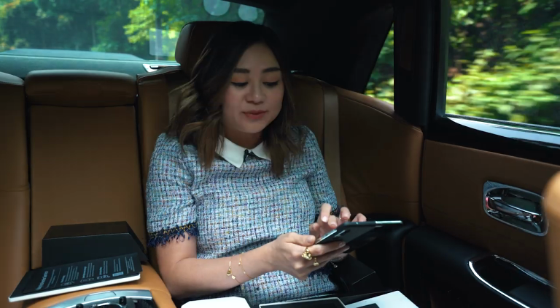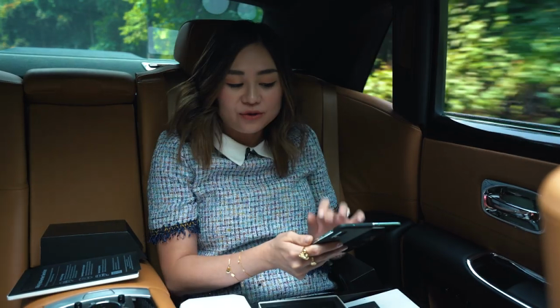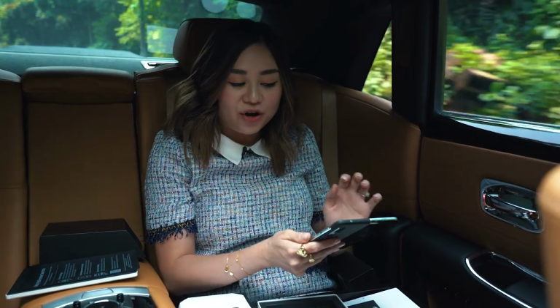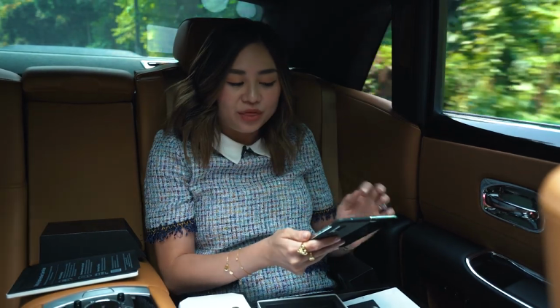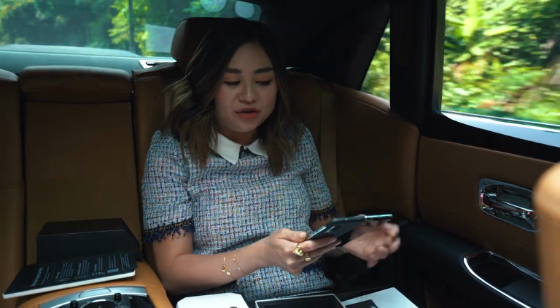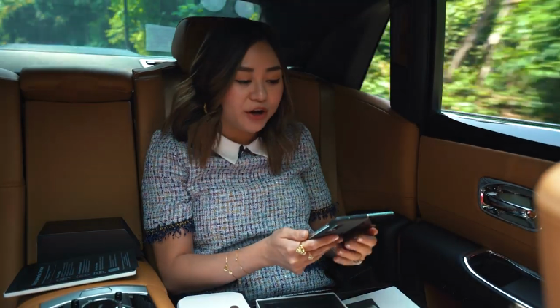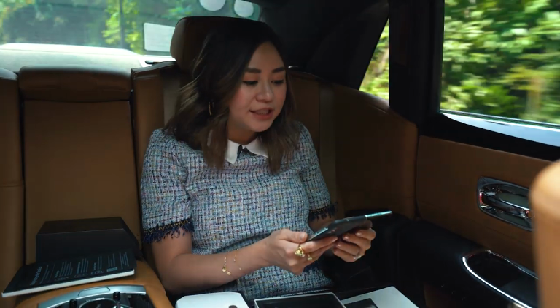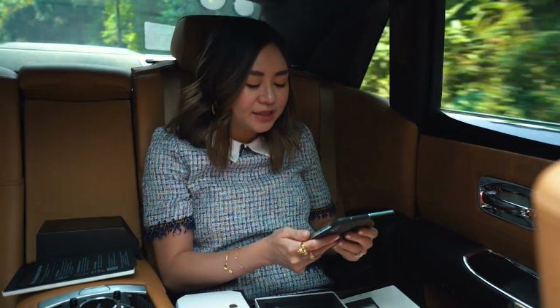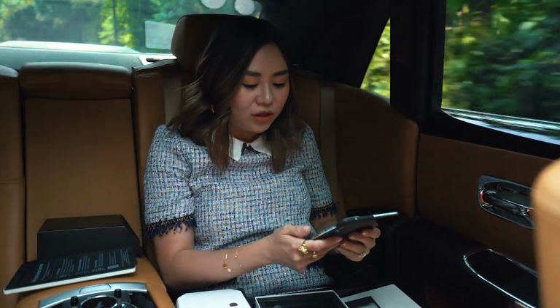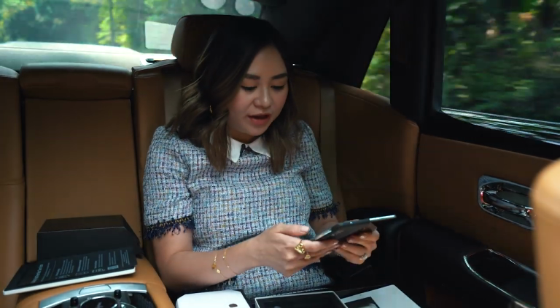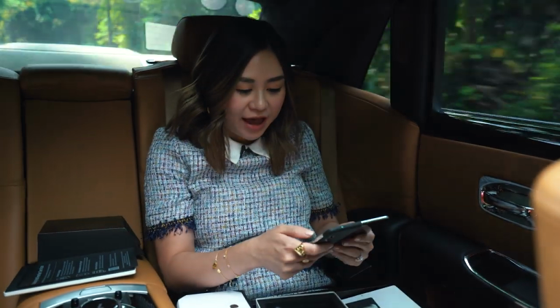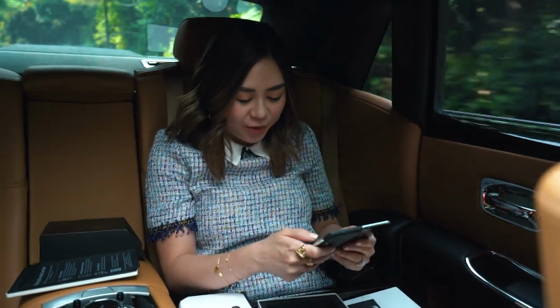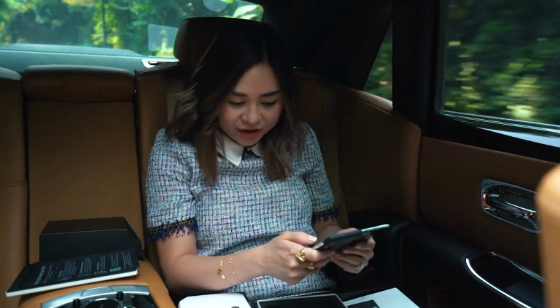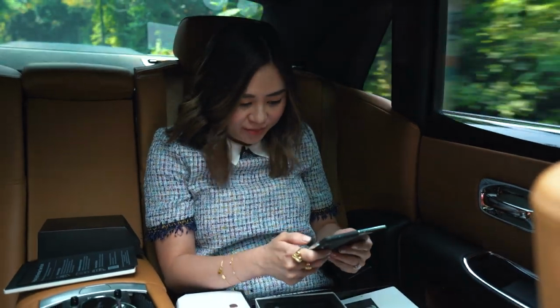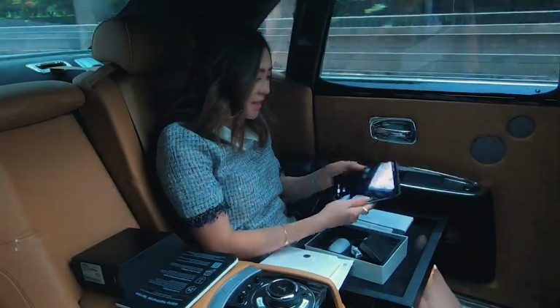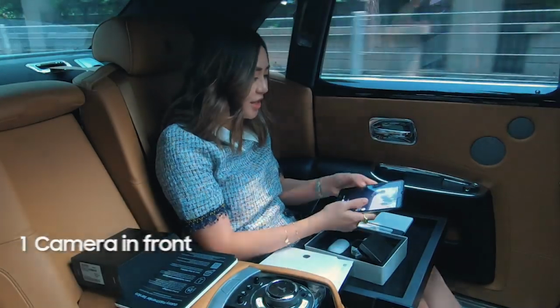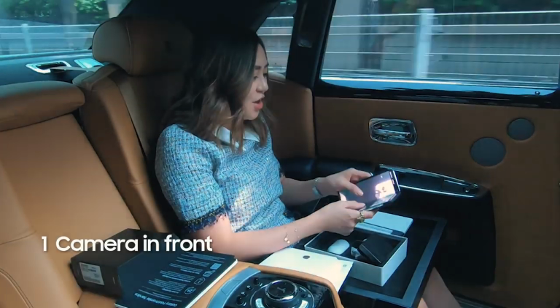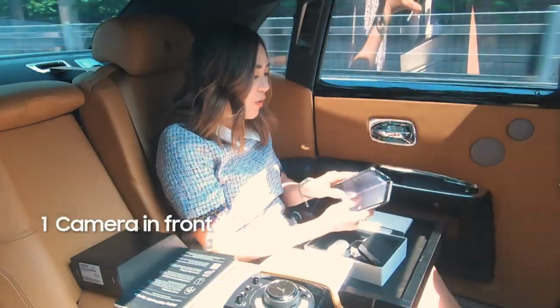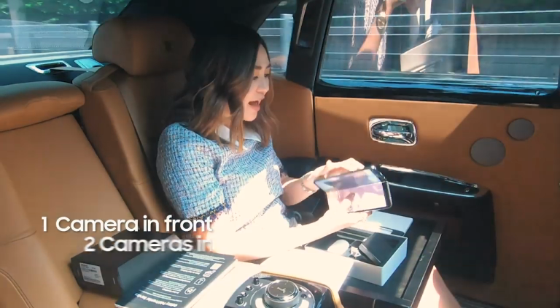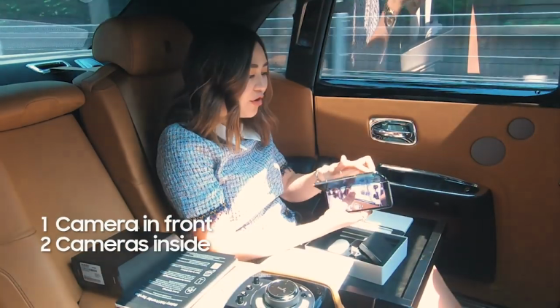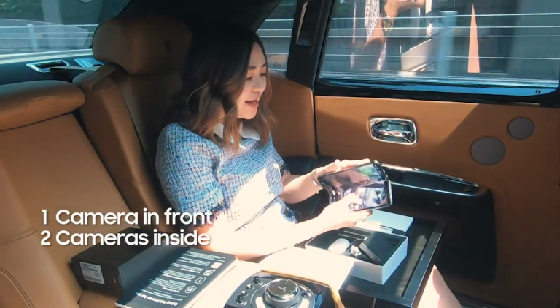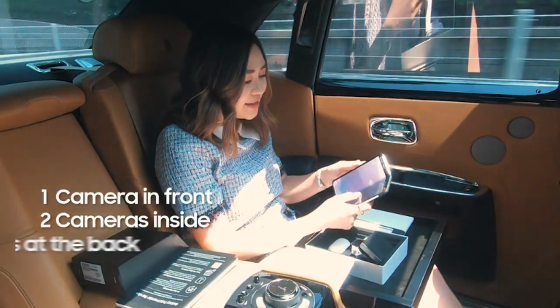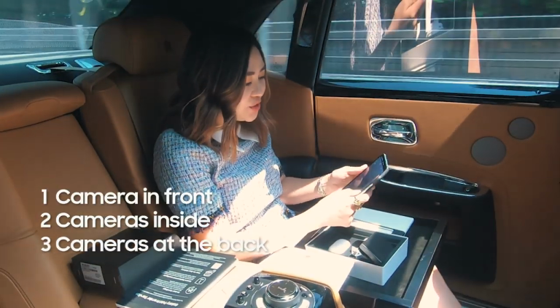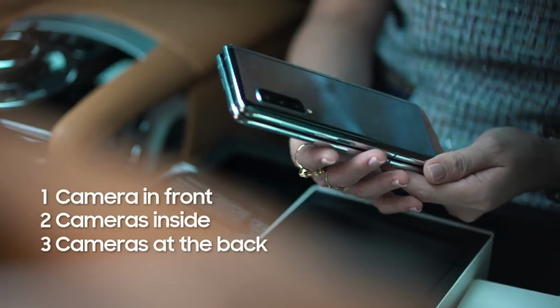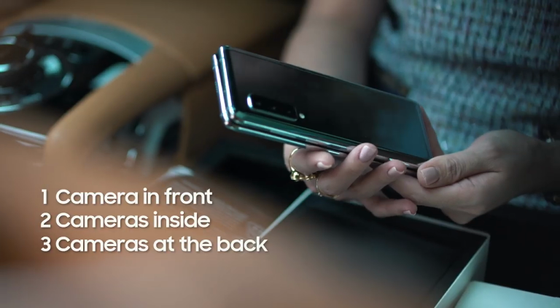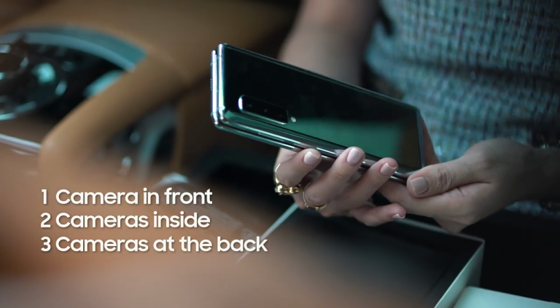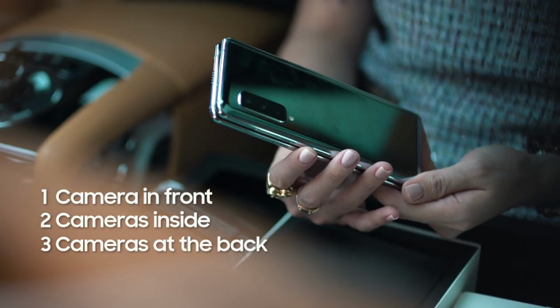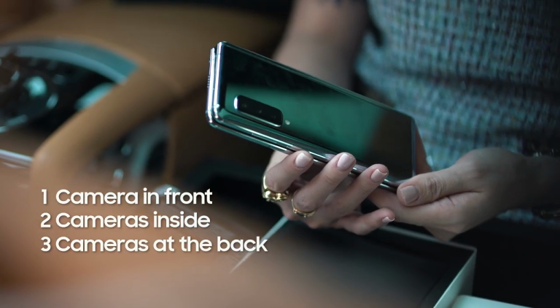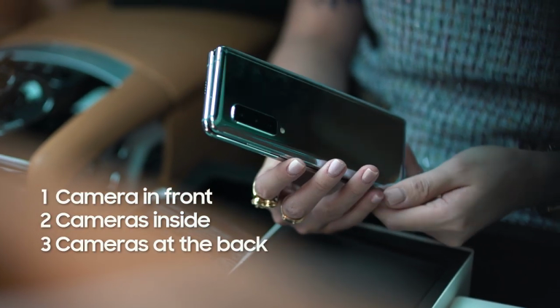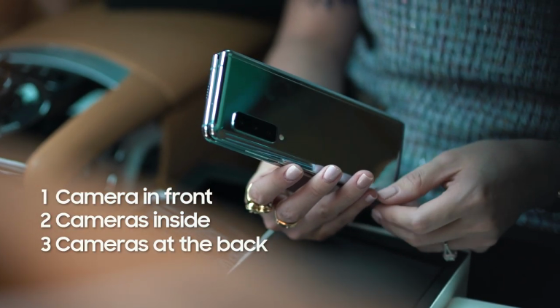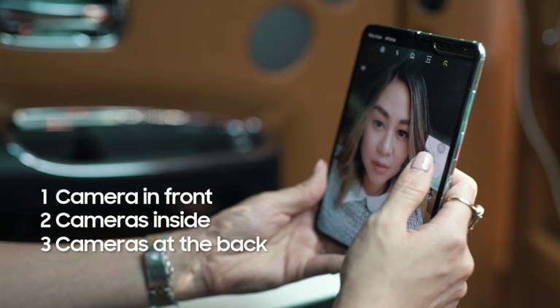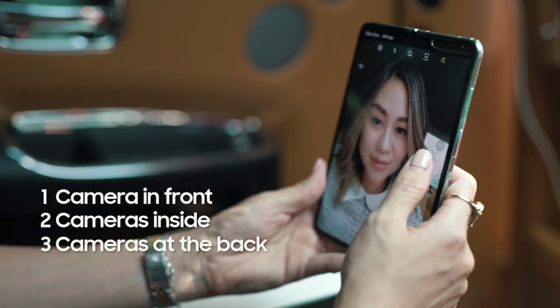As we all know with the new phones, it's all about camera. There's actually one camera on the outside, two on the inside, and three on the back. Let's give it a try.